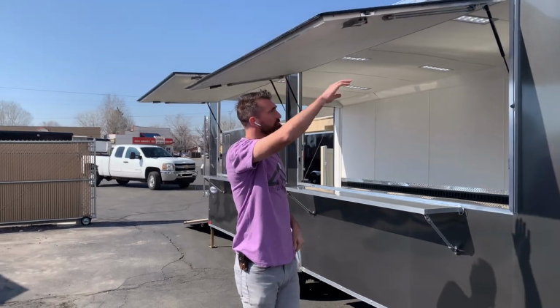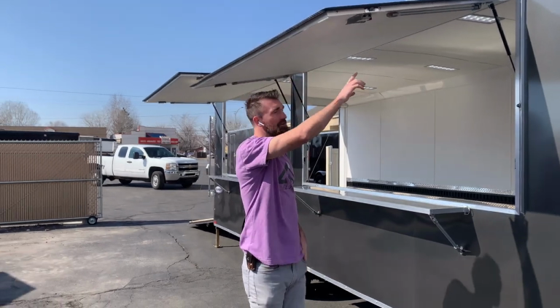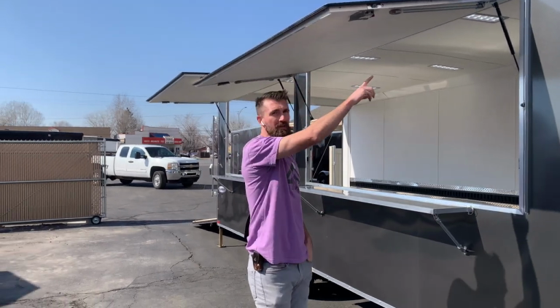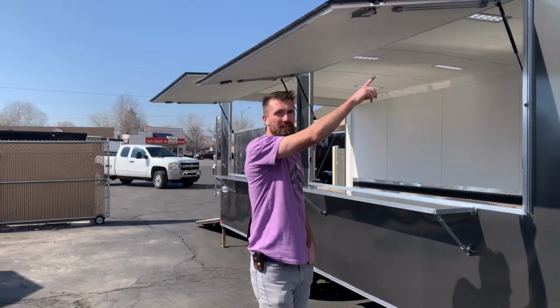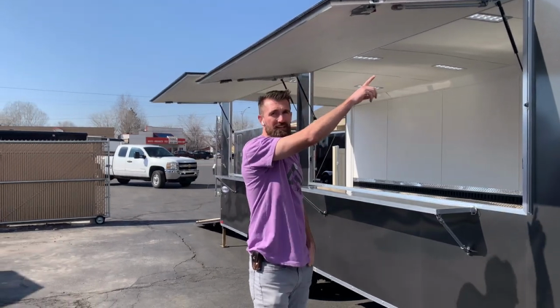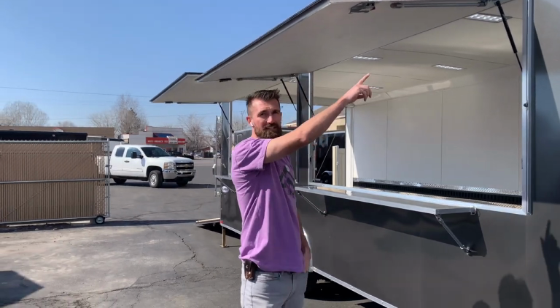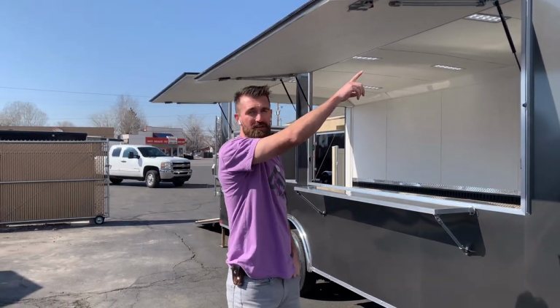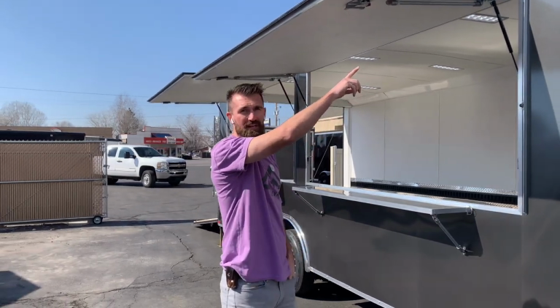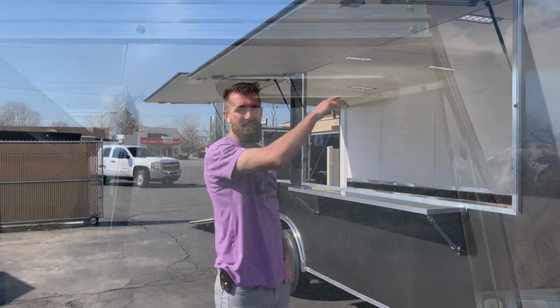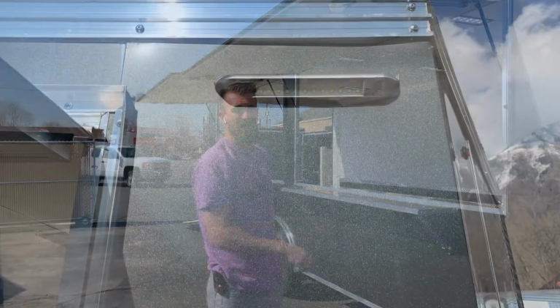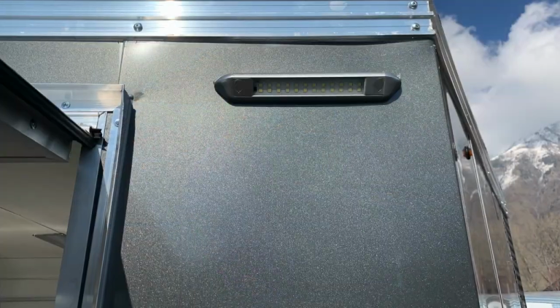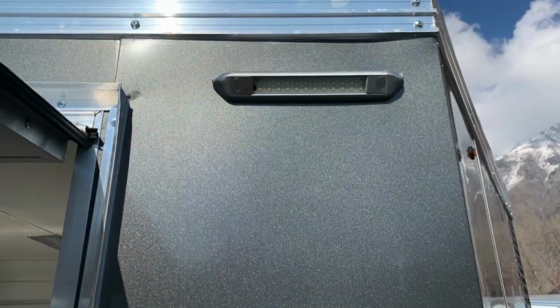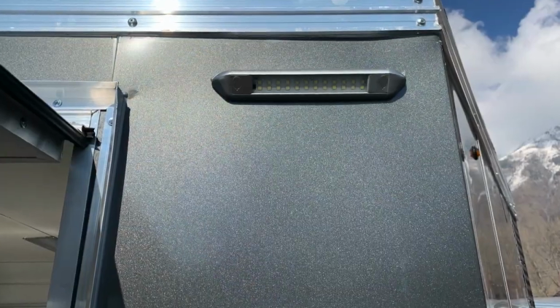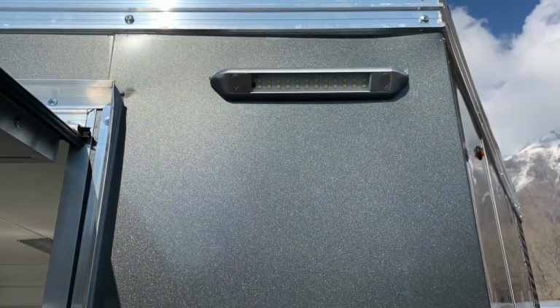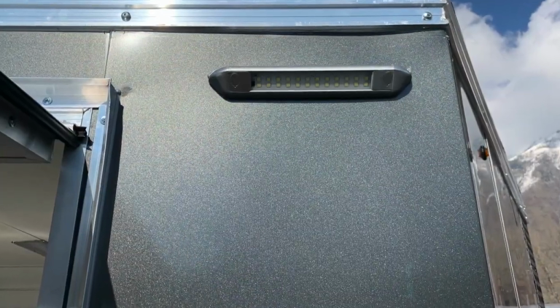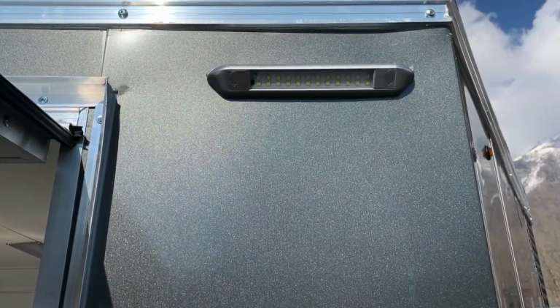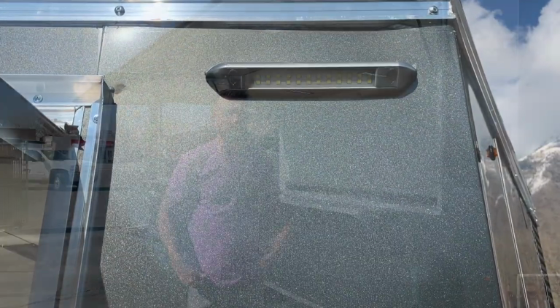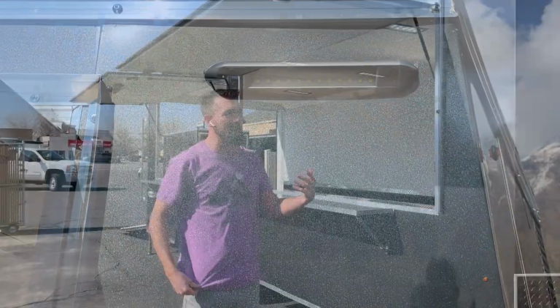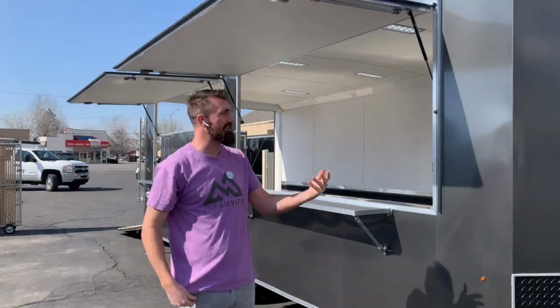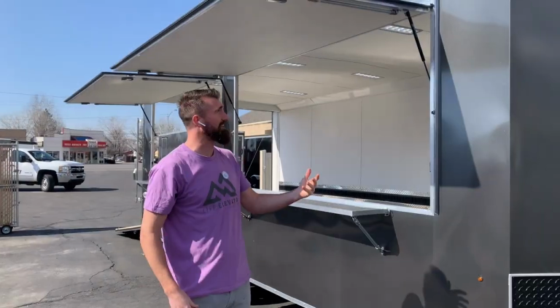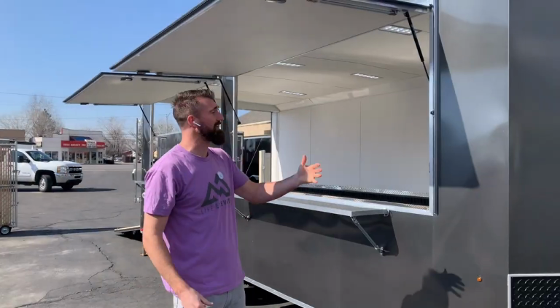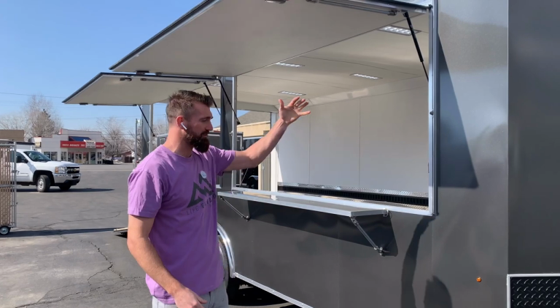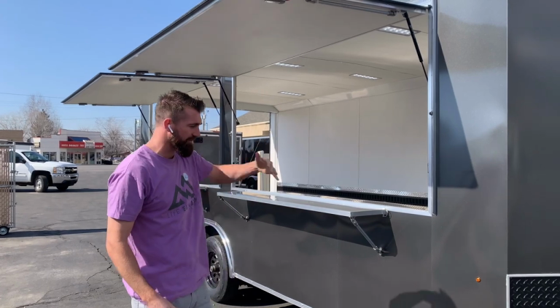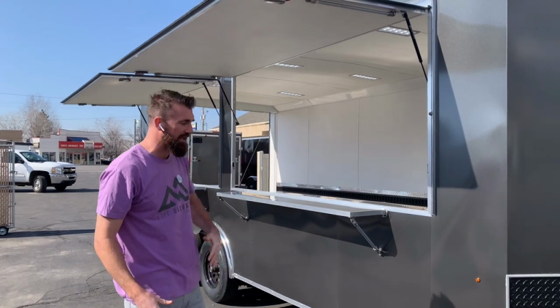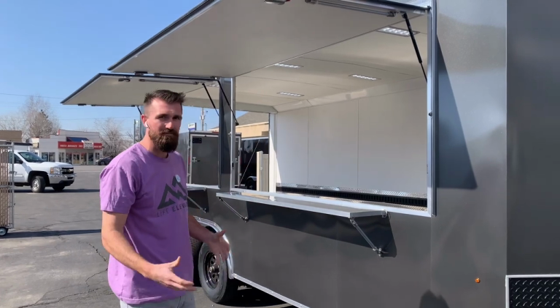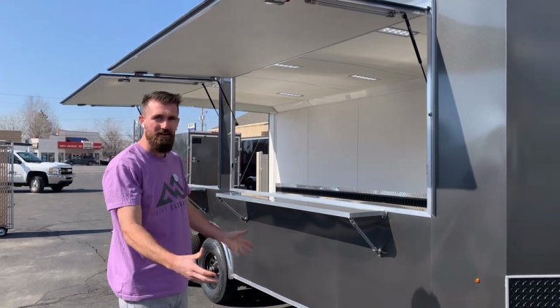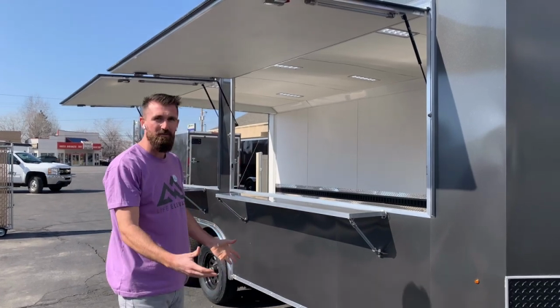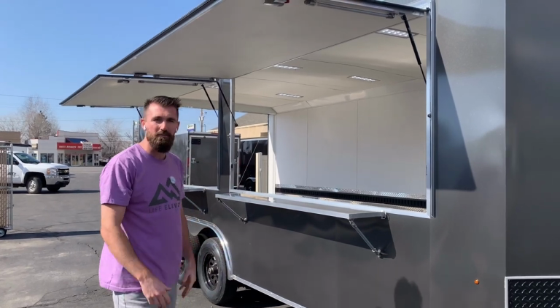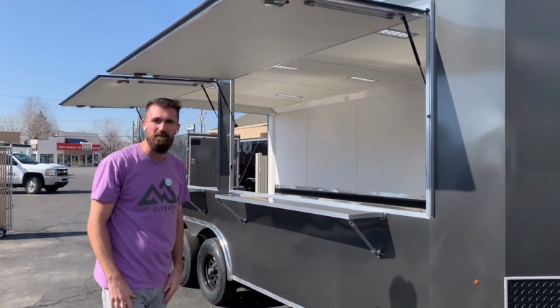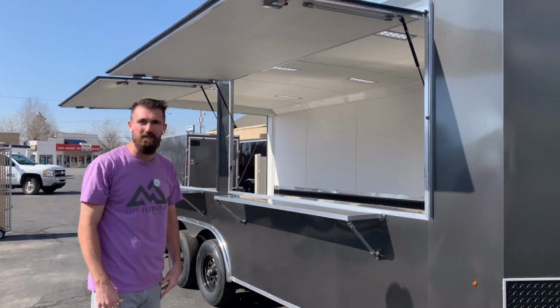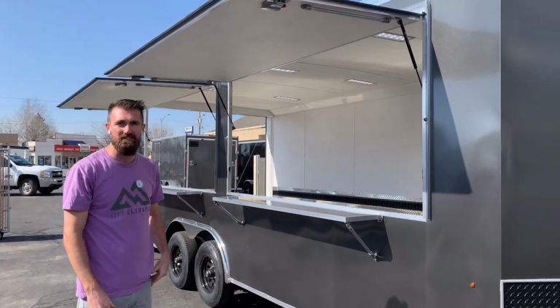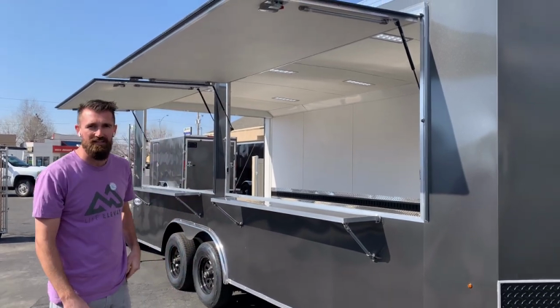We added LED load lights to the outside of this trailer, so if you have an event at night you can still light up the area where your customers are going to be standing.